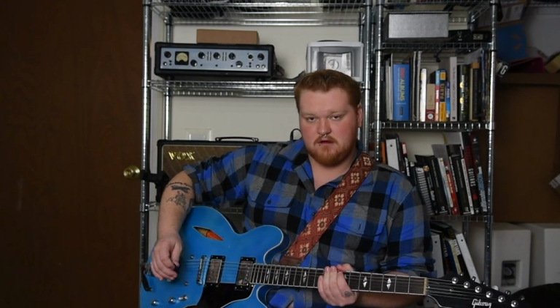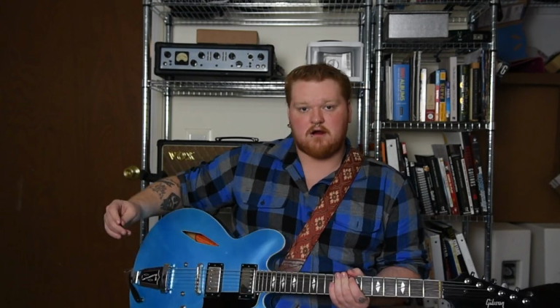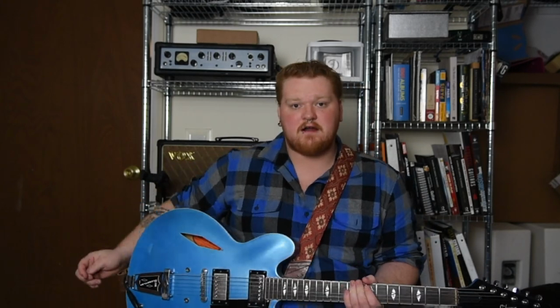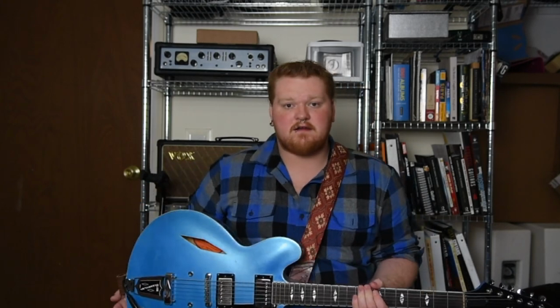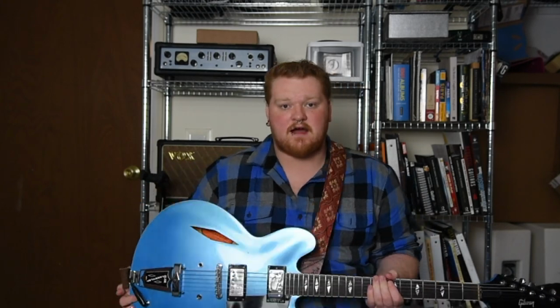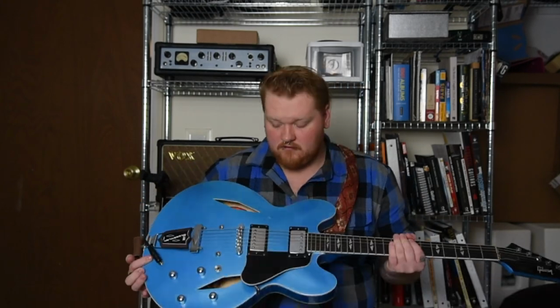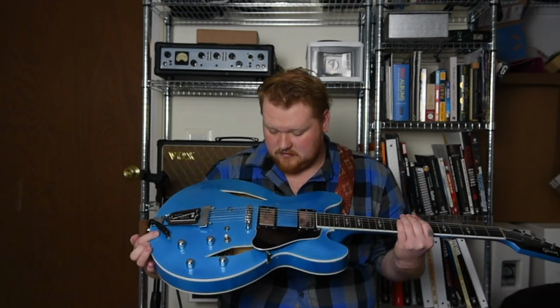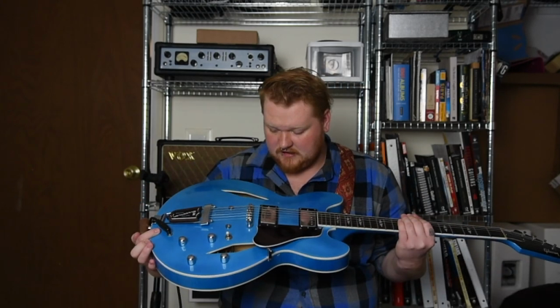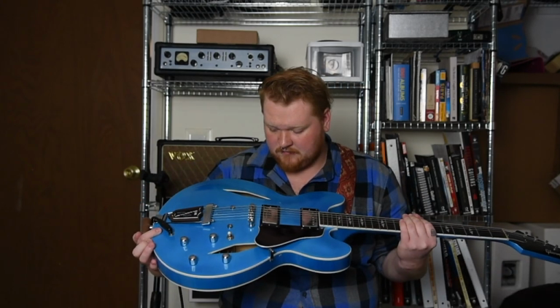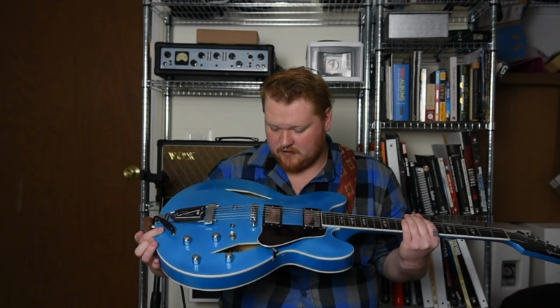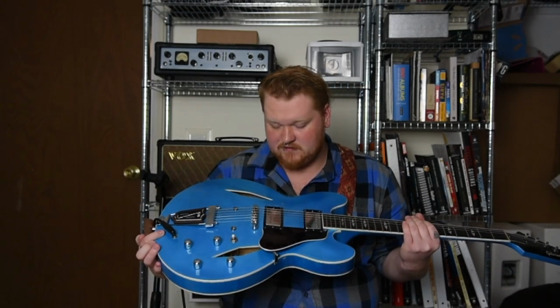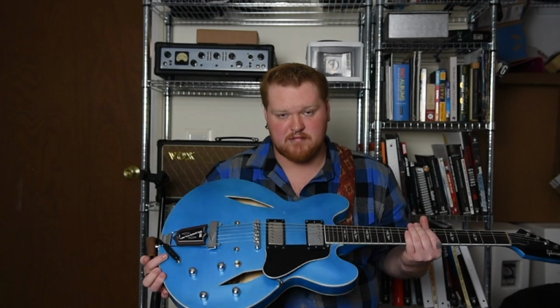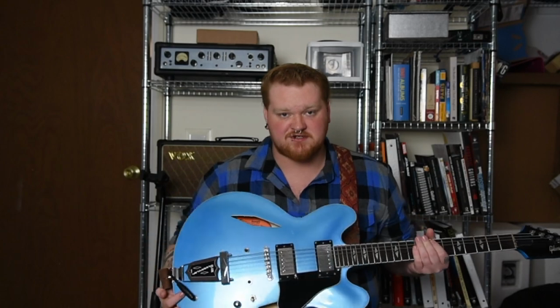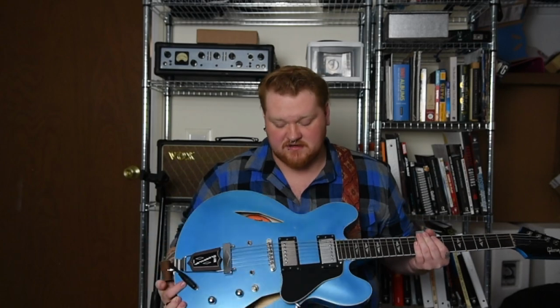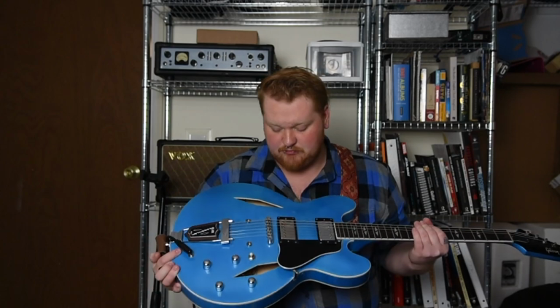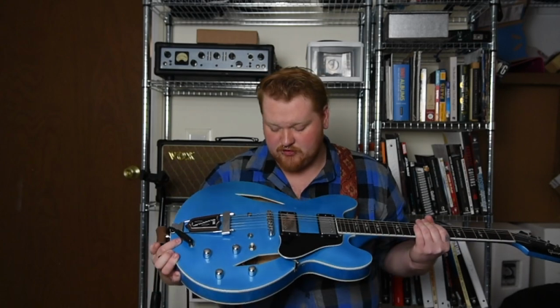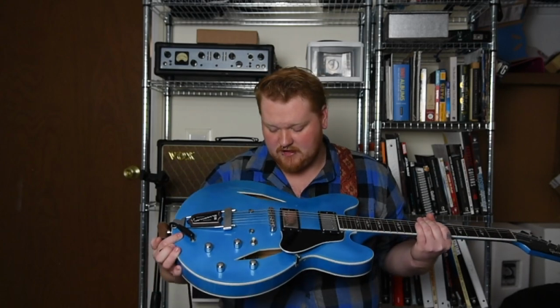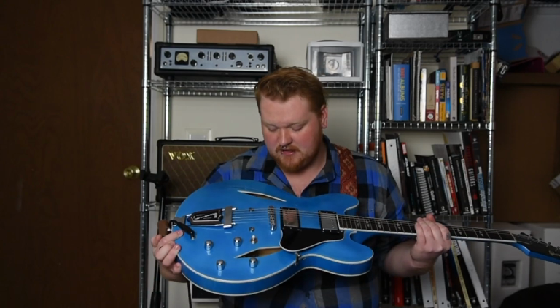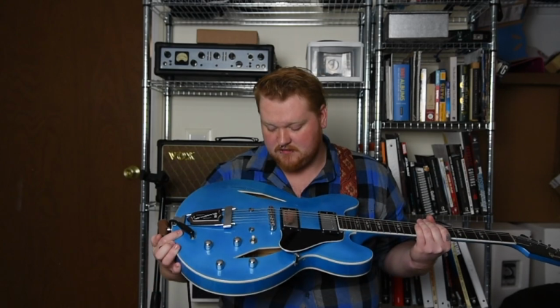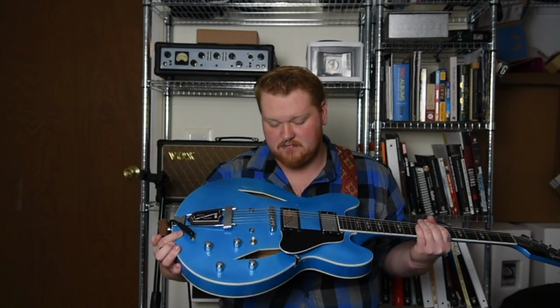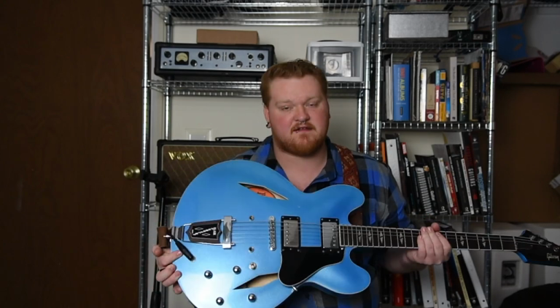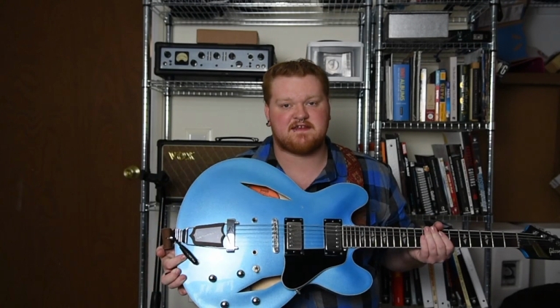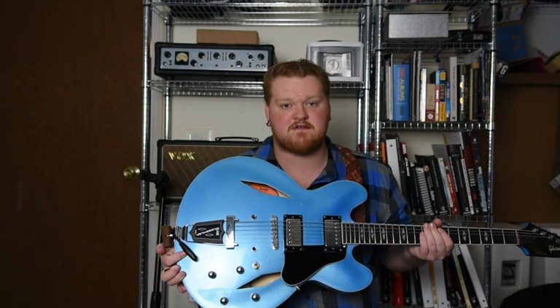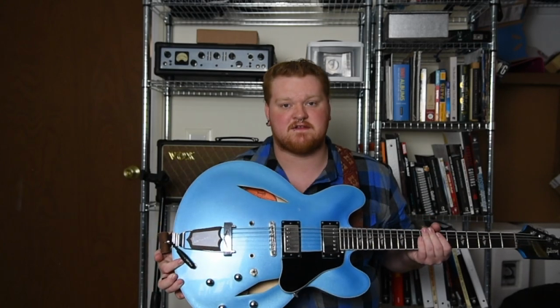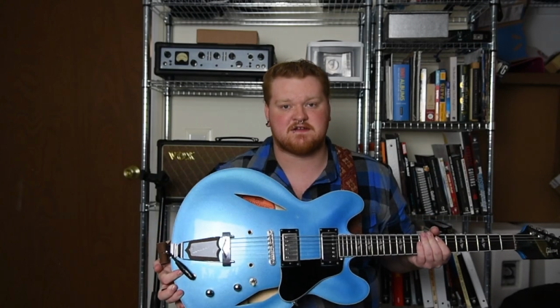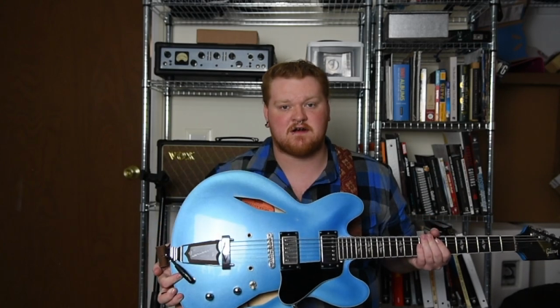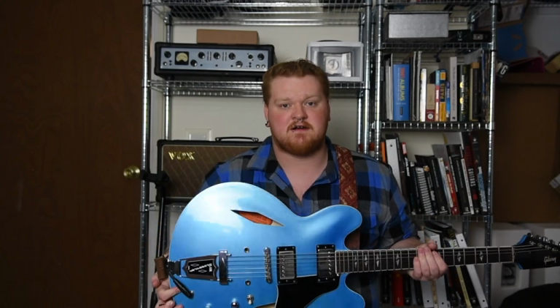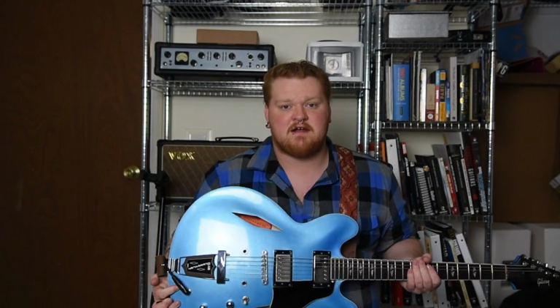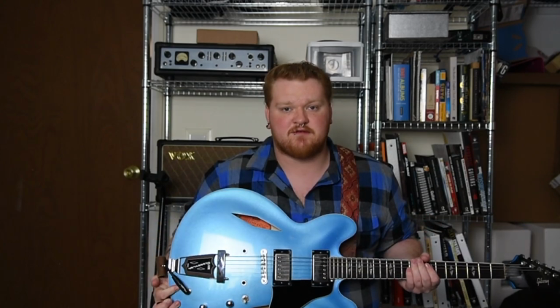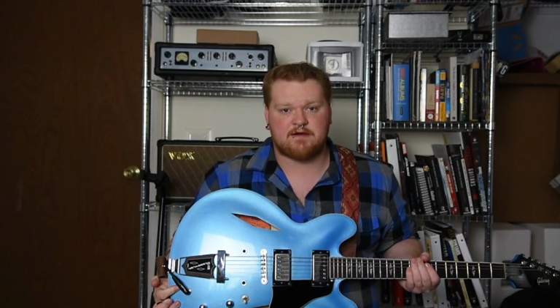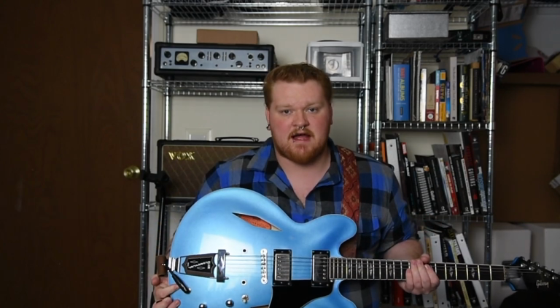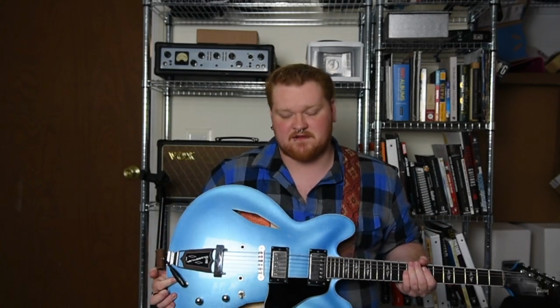All right, now I'm going to magically put nylon saddles on this guitar and we'll see what happens.